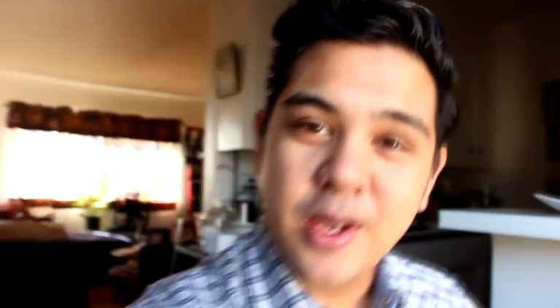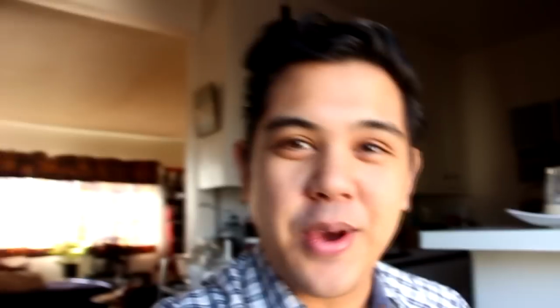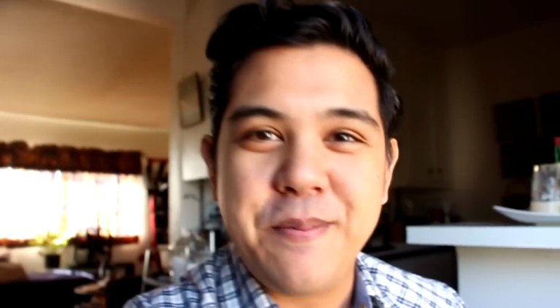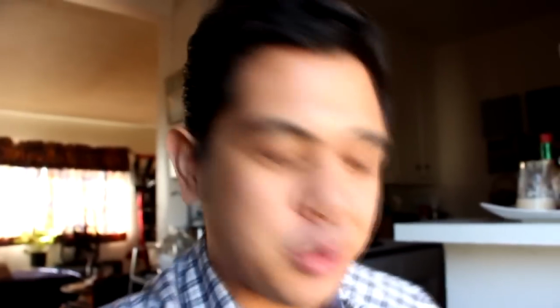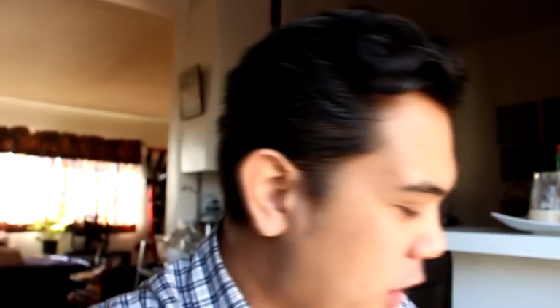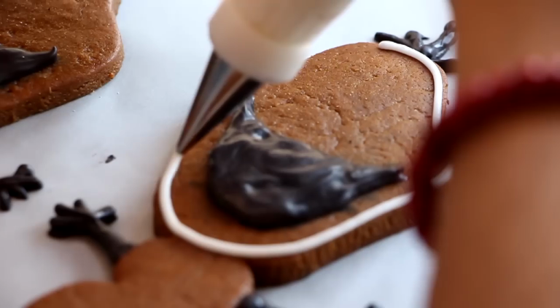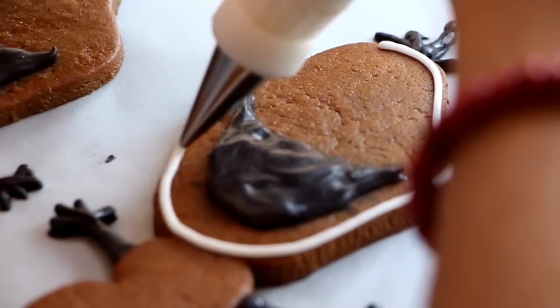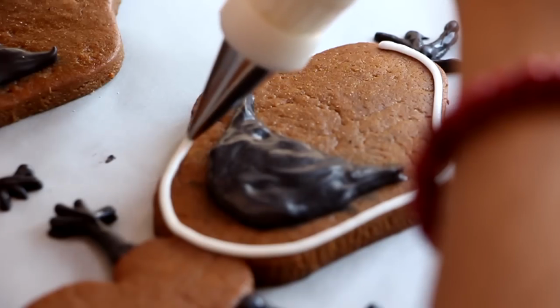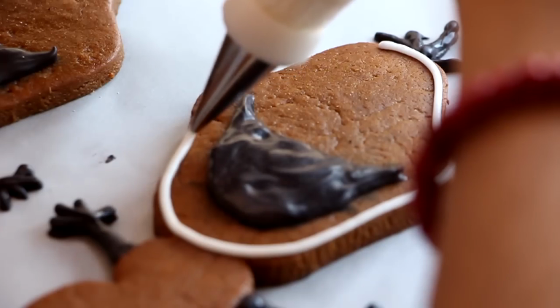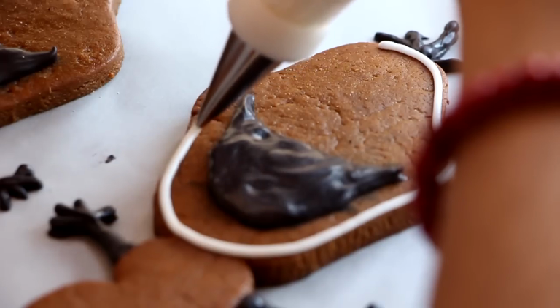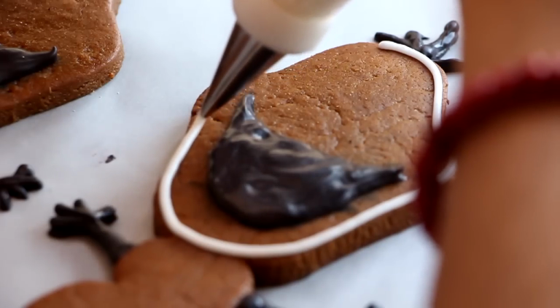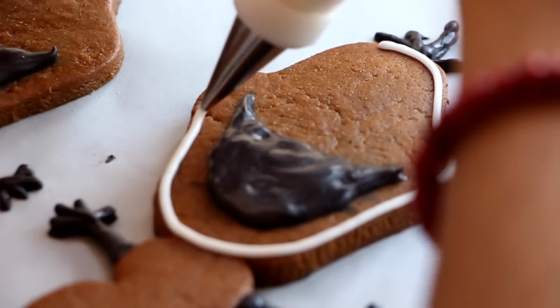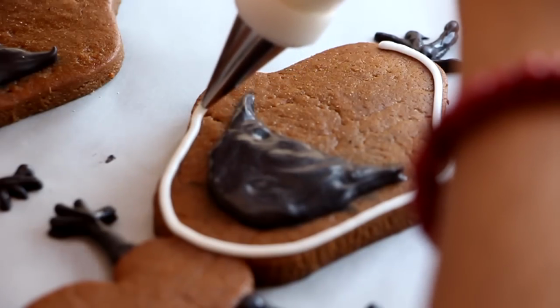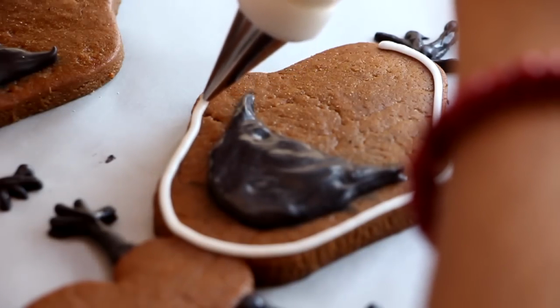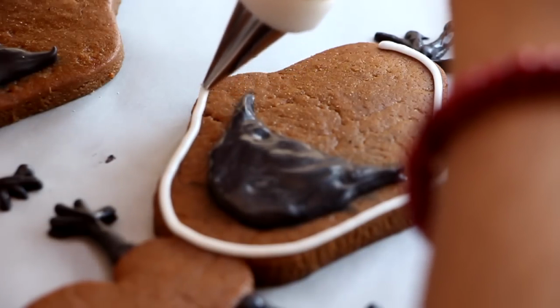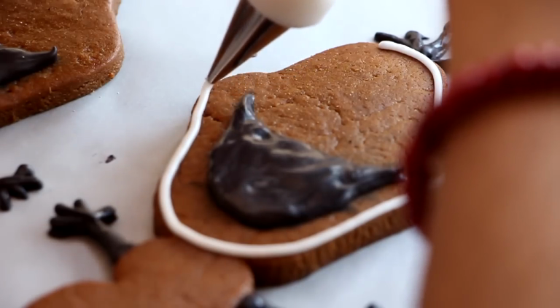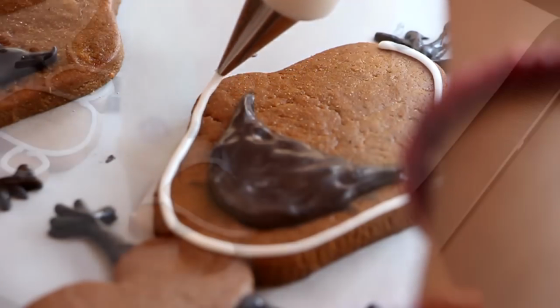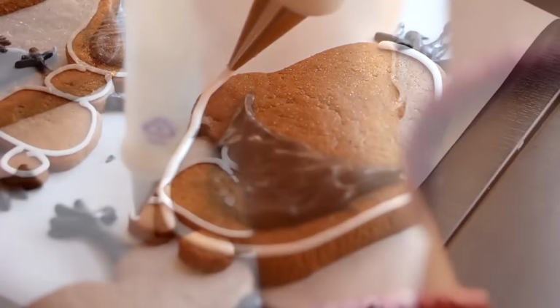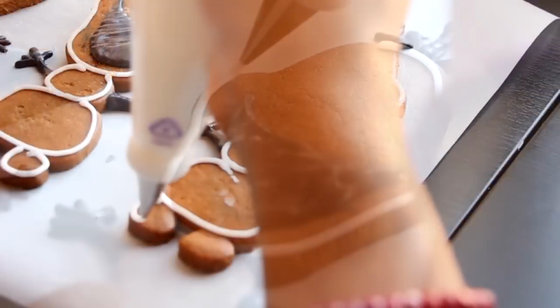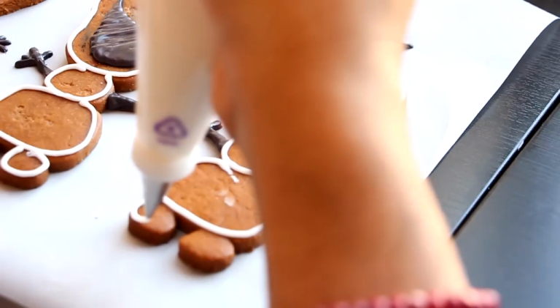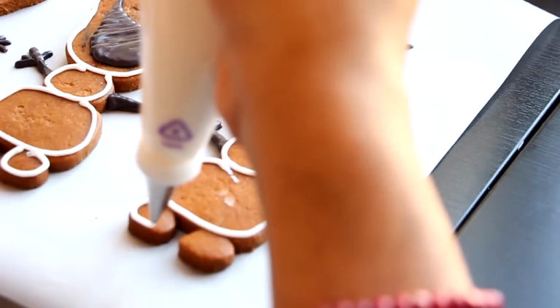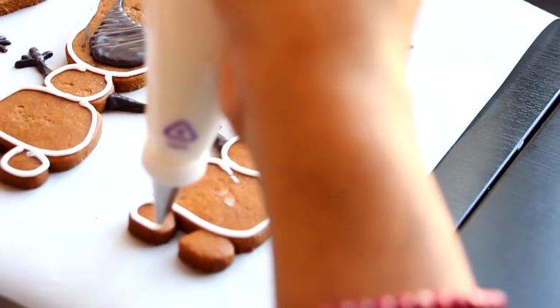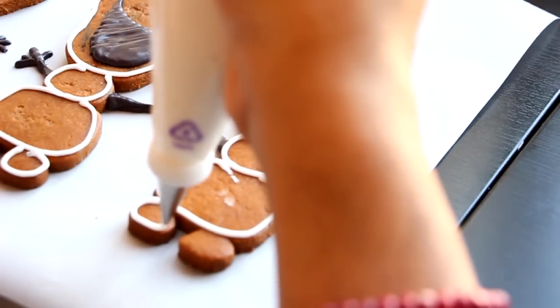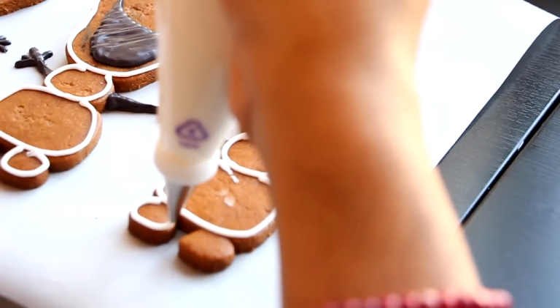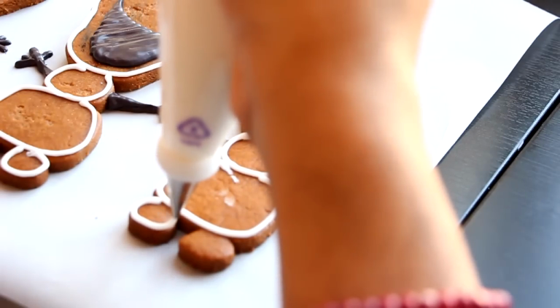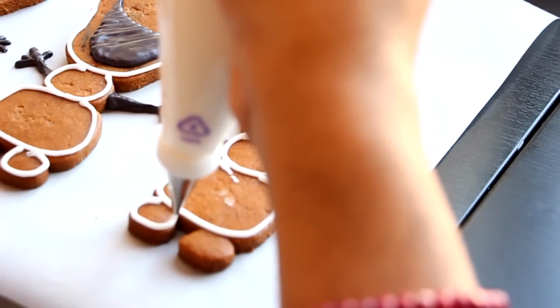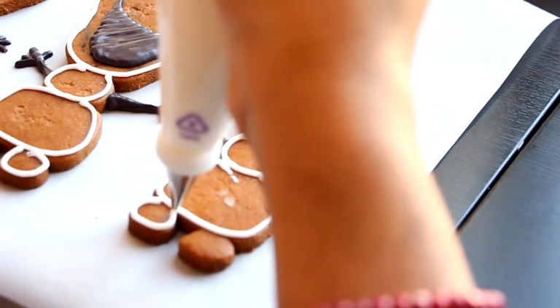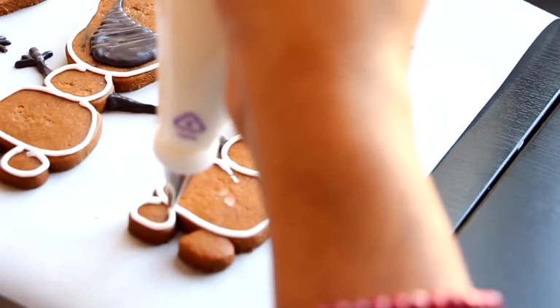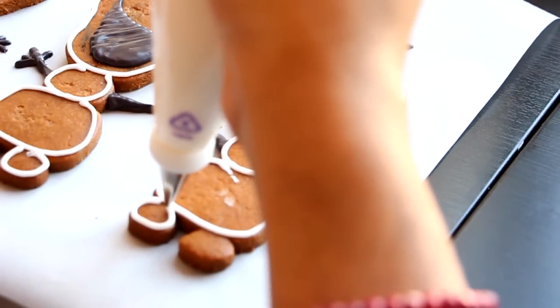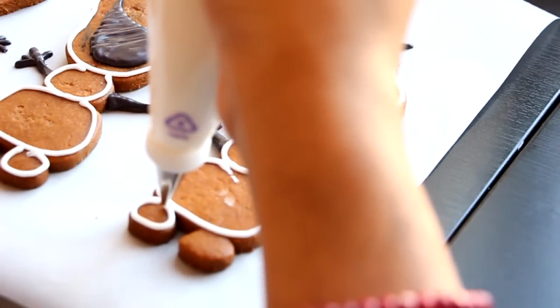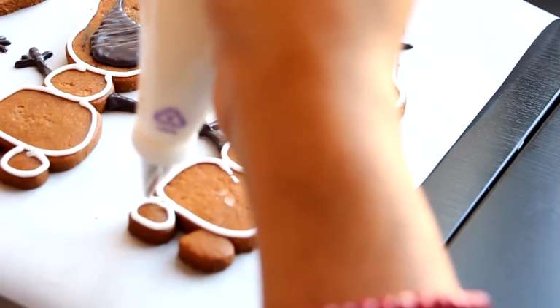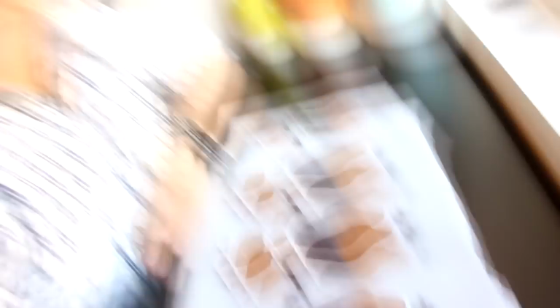Now we're going to grab the white icing and we're going to outline Olaf's face and his entire body. Voila!